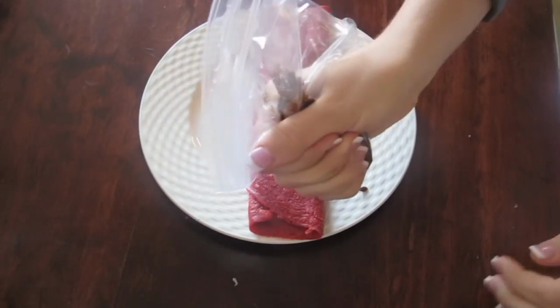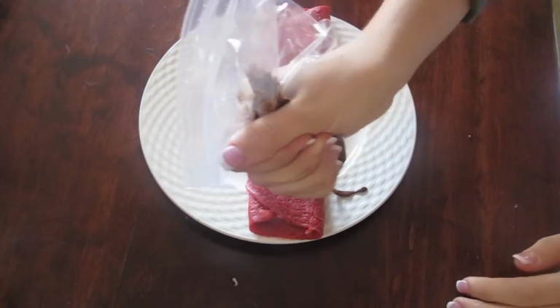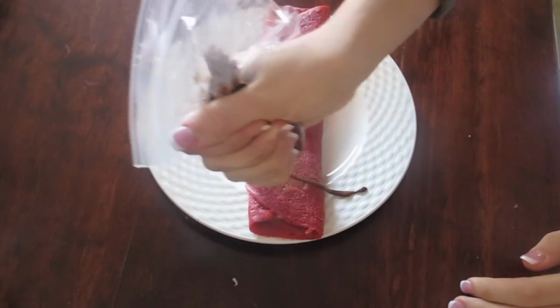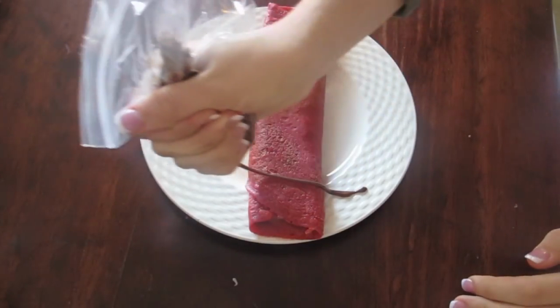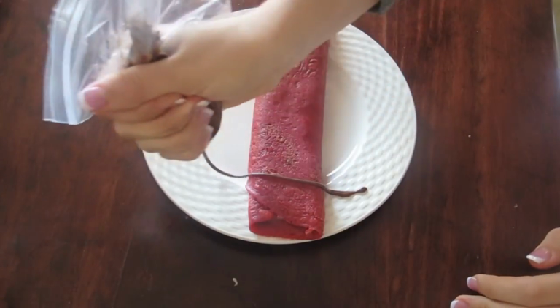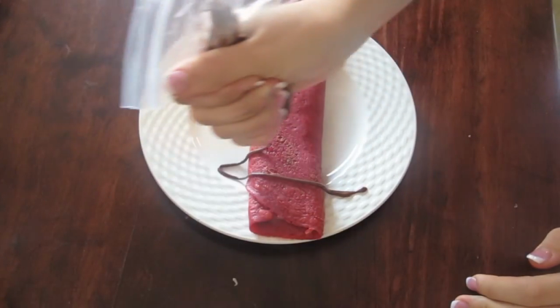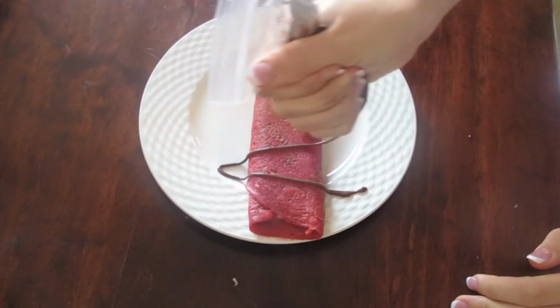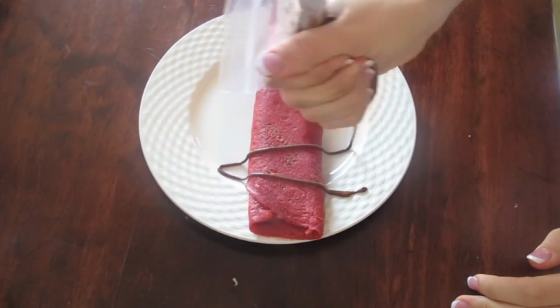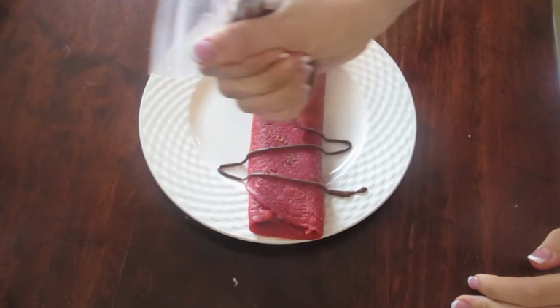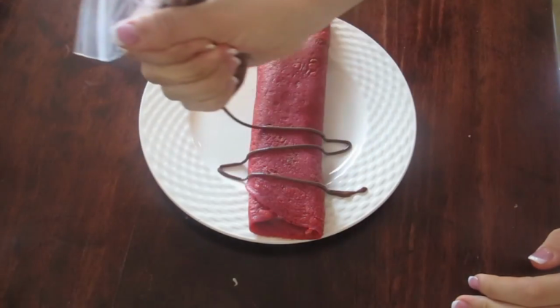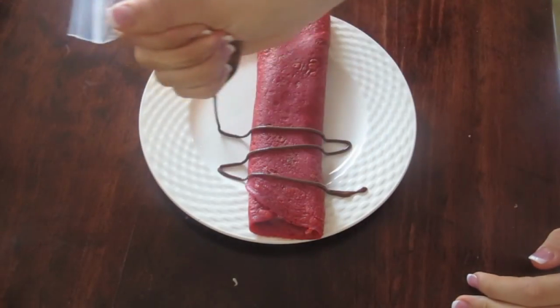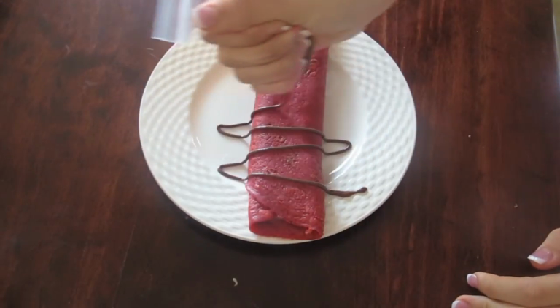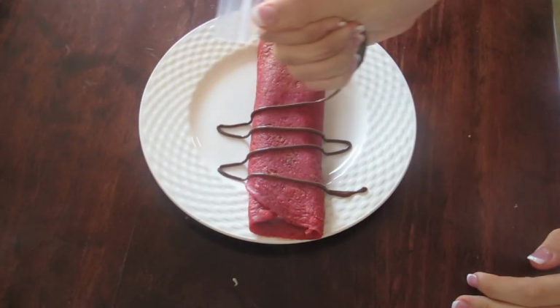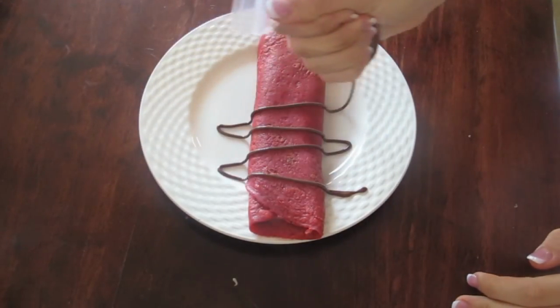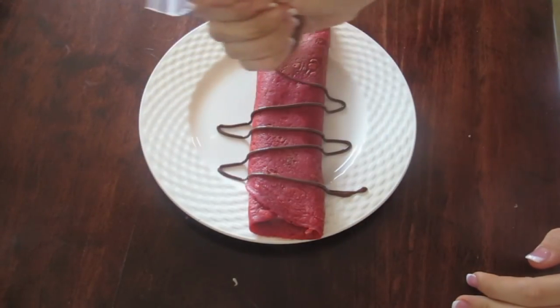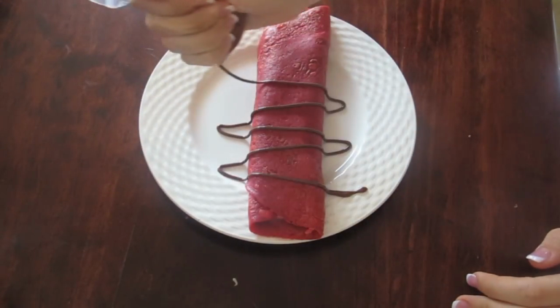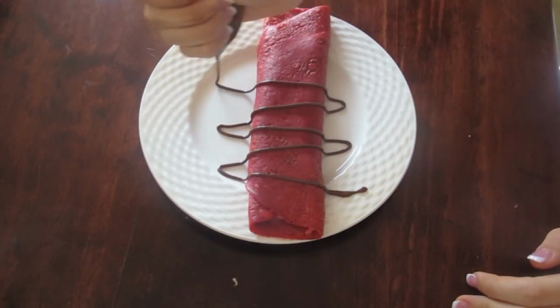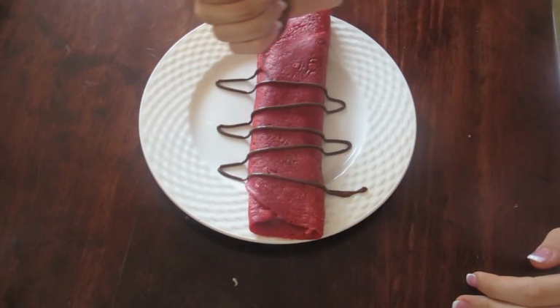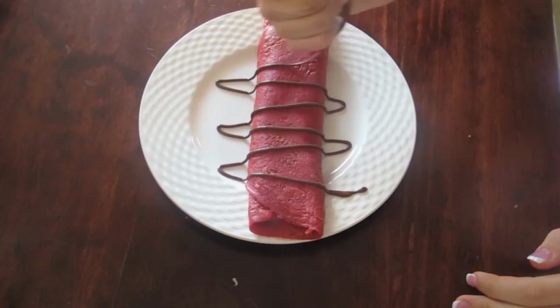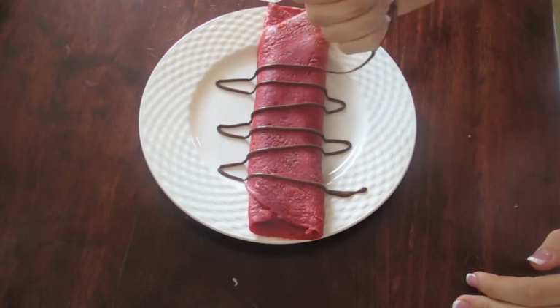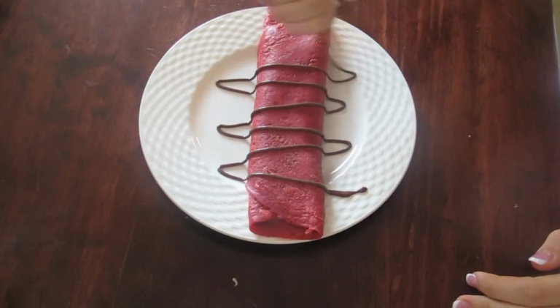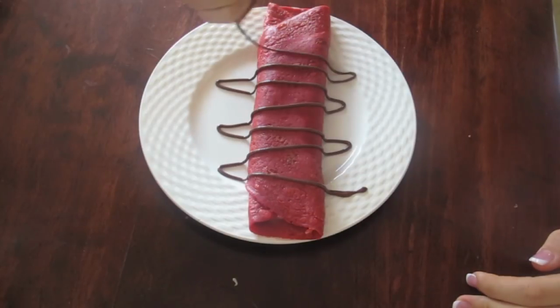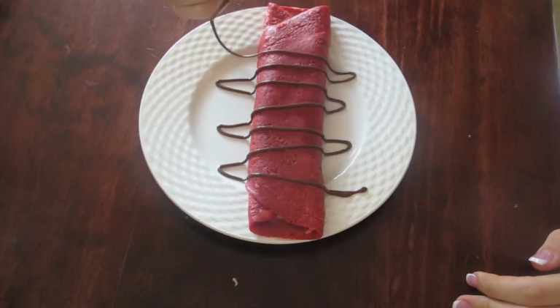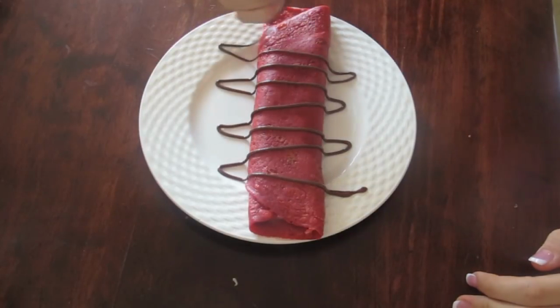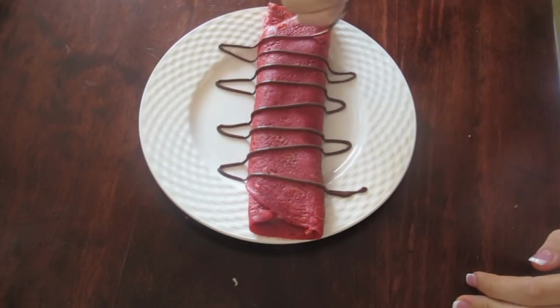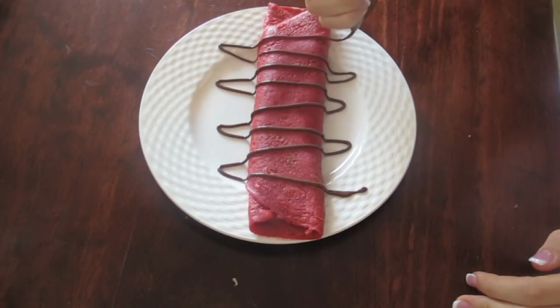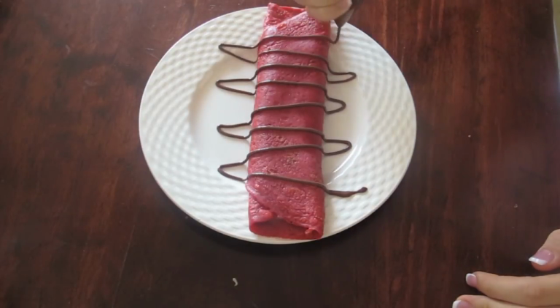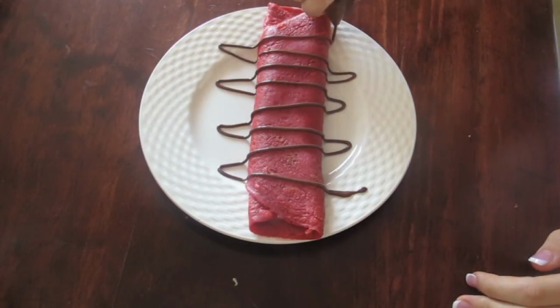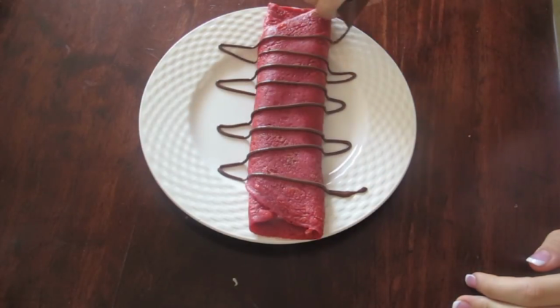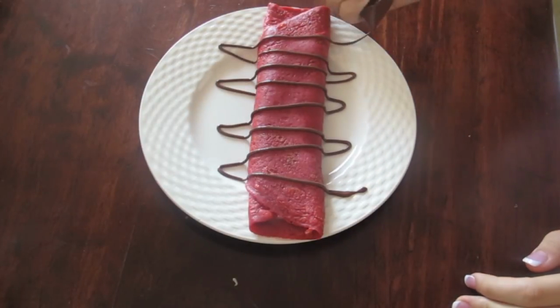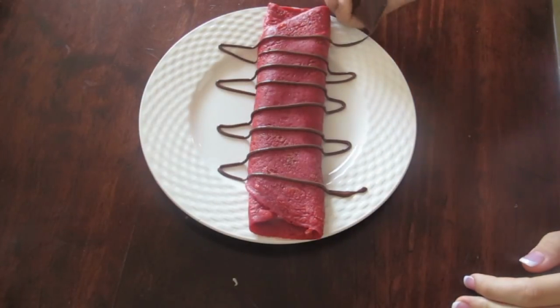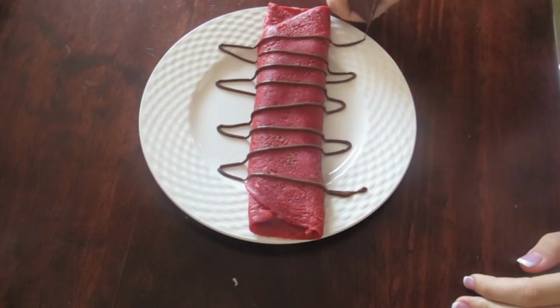Next, take some melted chocolate or melted Nutella and put it in a Ziploc baggie, cut the end out, and drizzle it over your crepe.